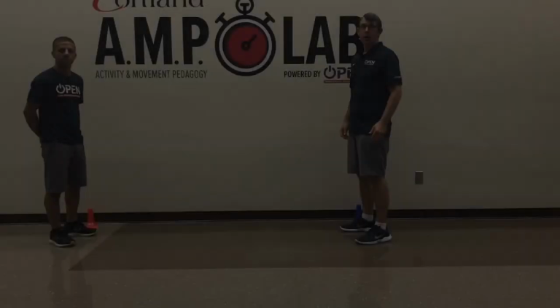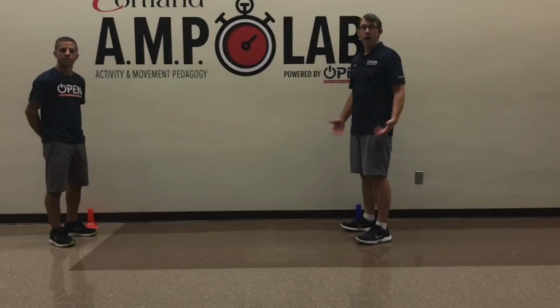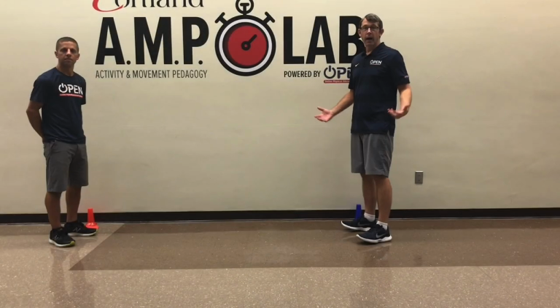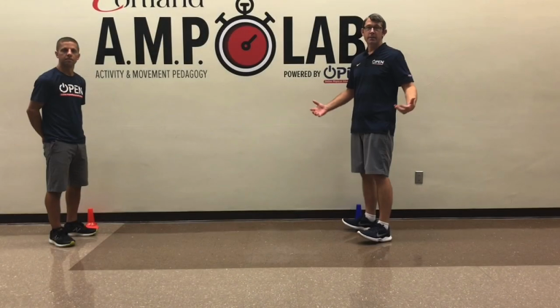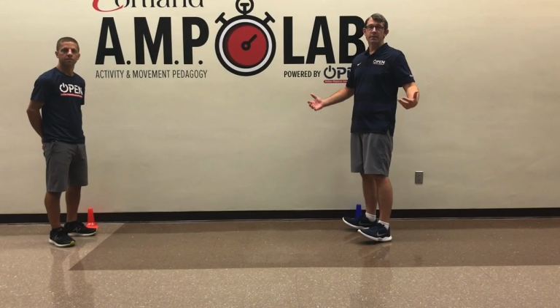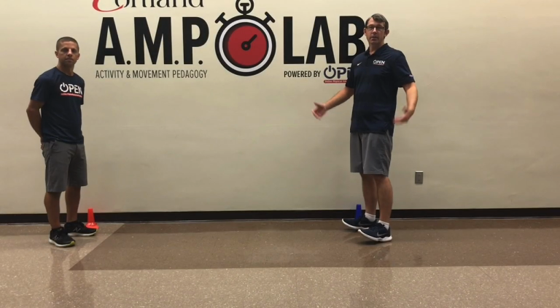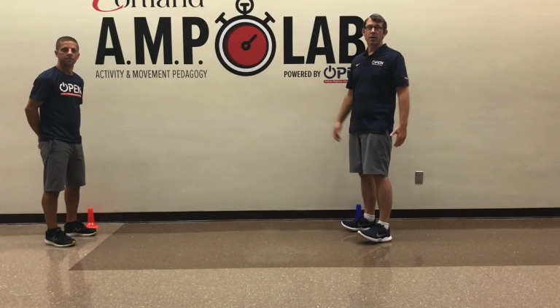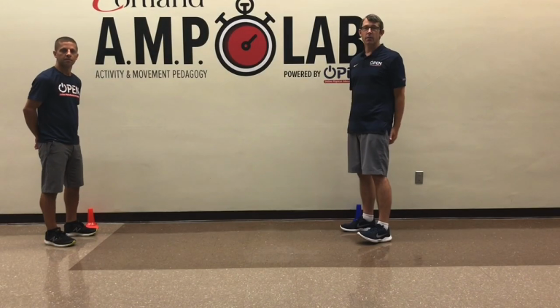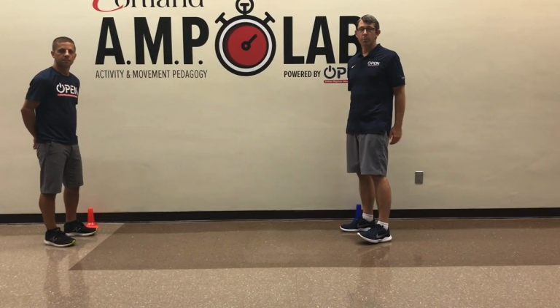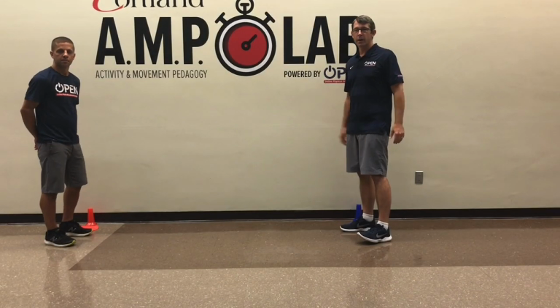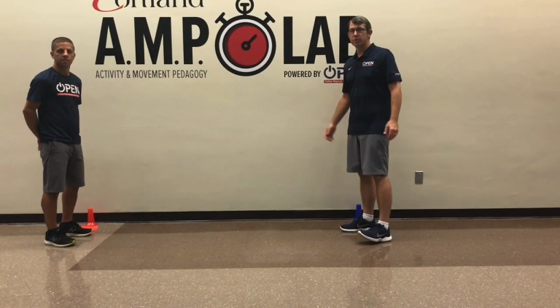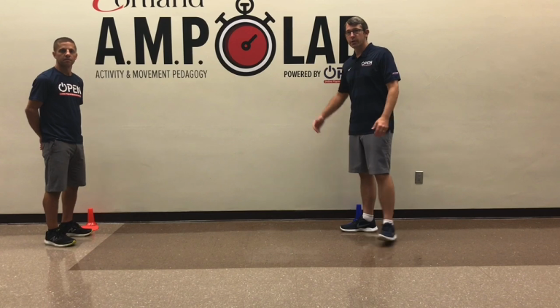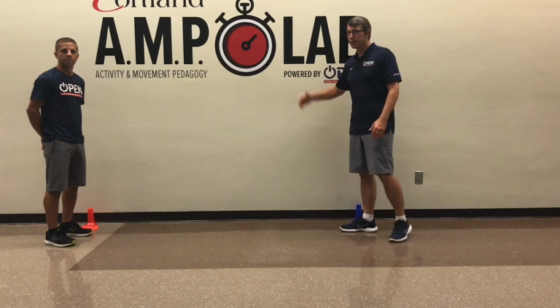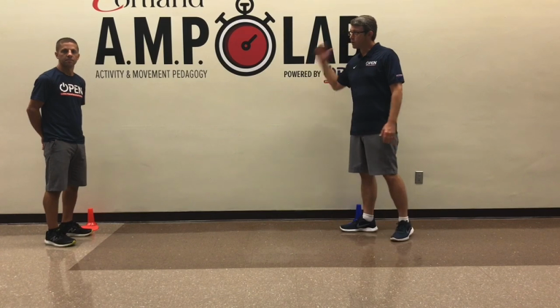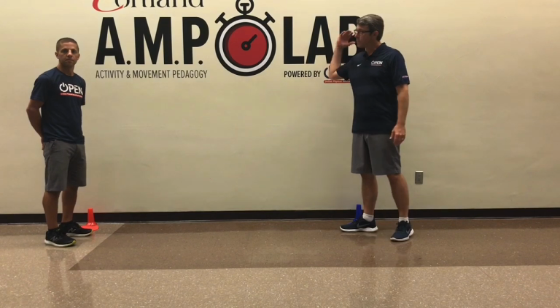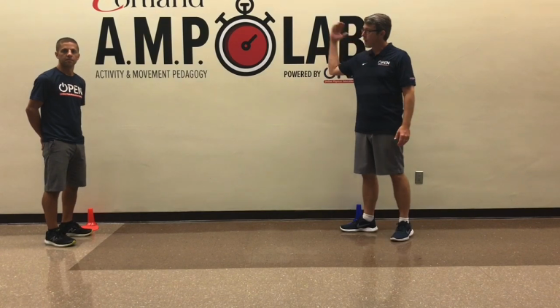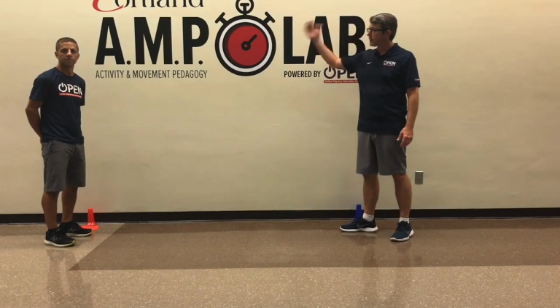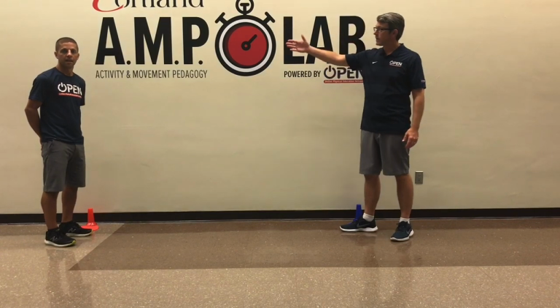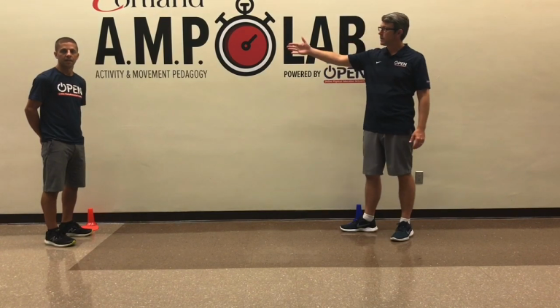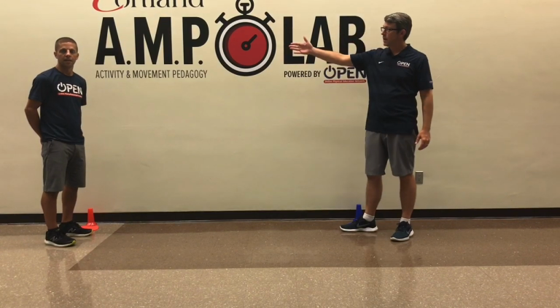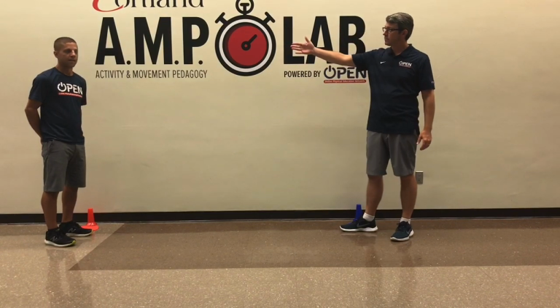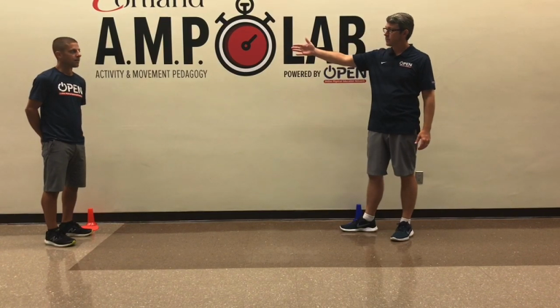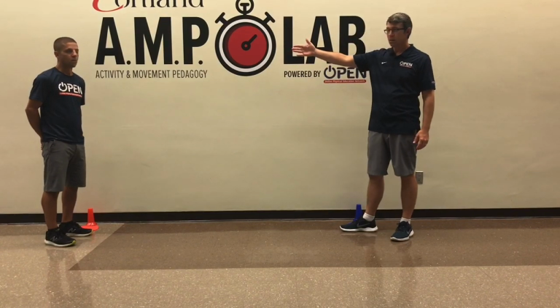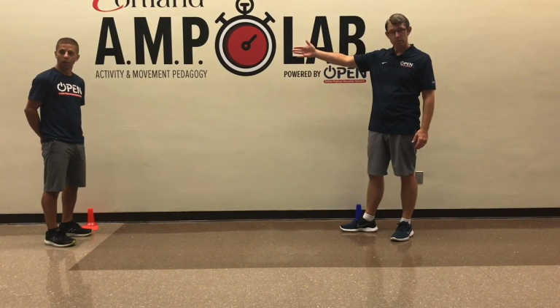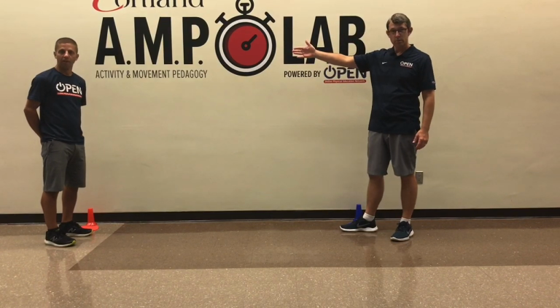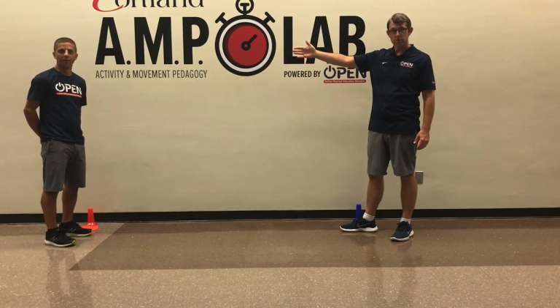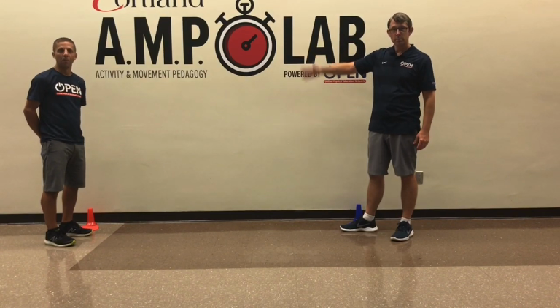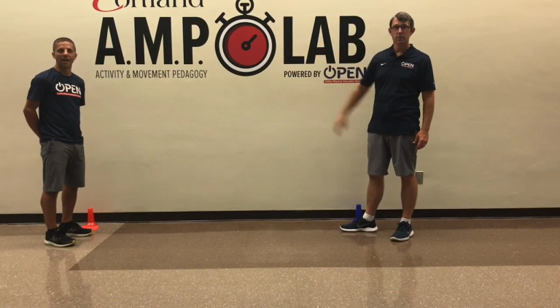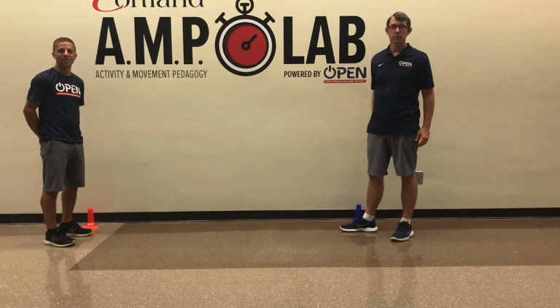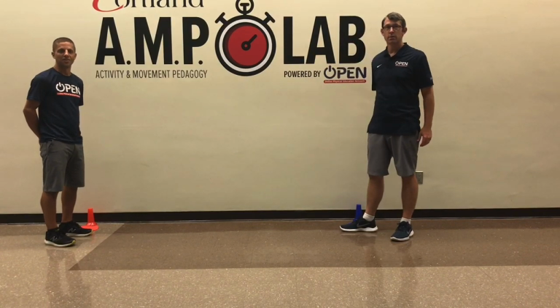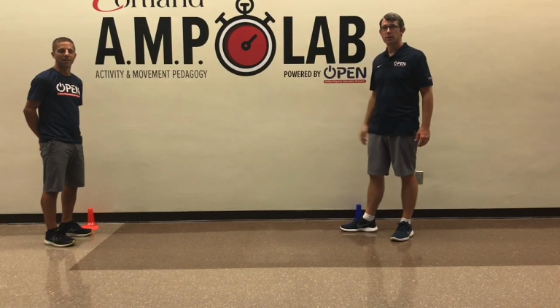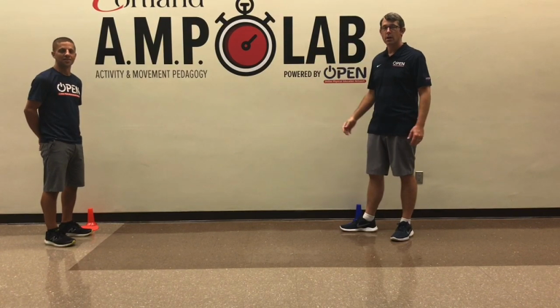Hi, this is Aaron Hart, Open National Trainer, joined by Nick Klein, one of the other Open National Trainers.